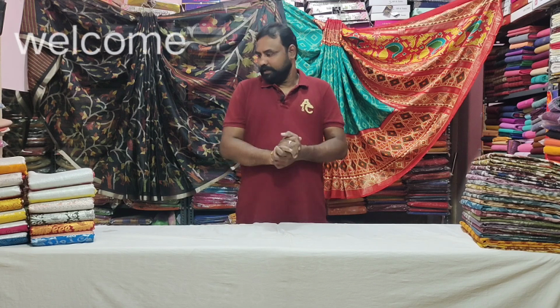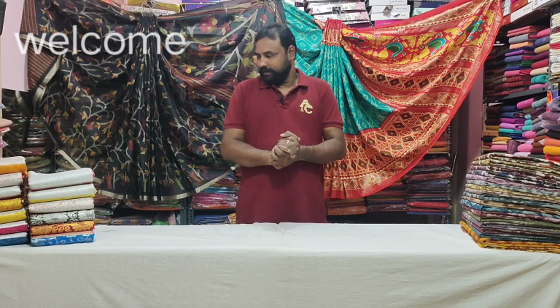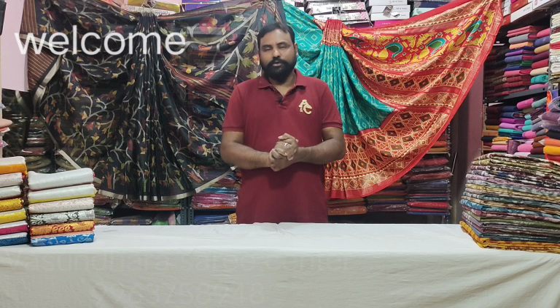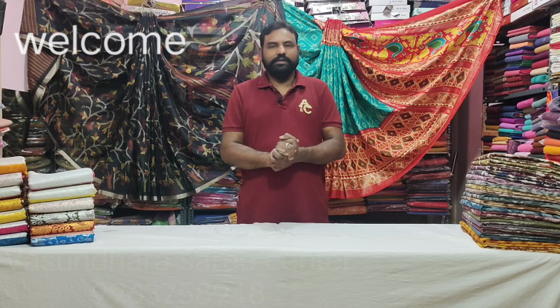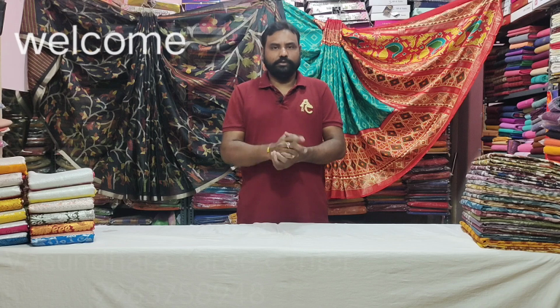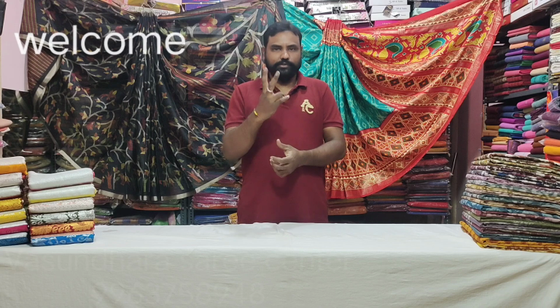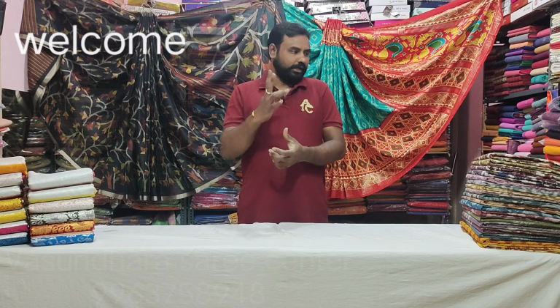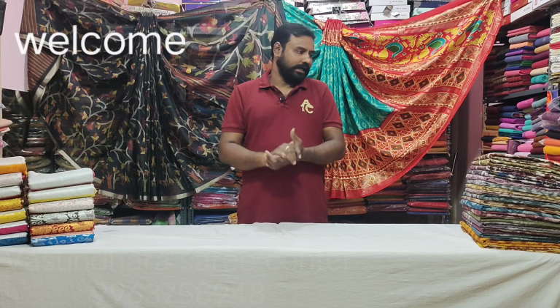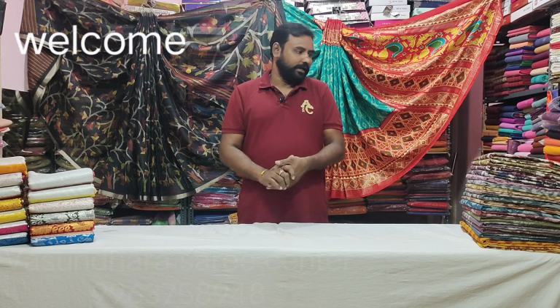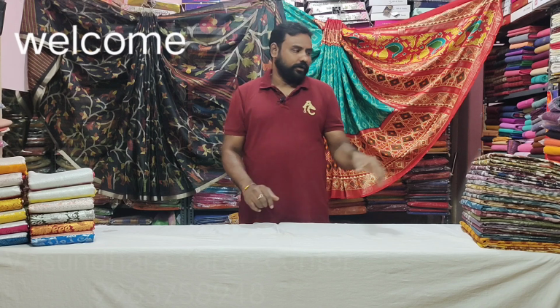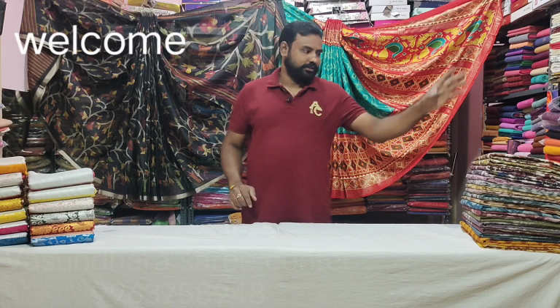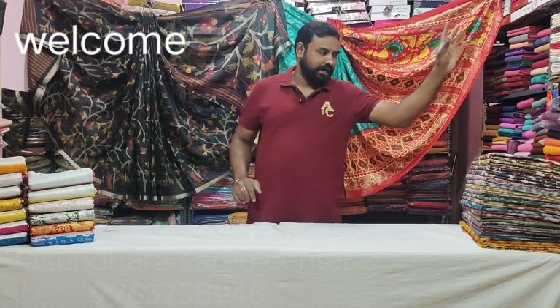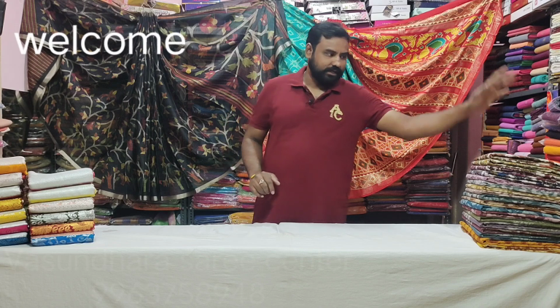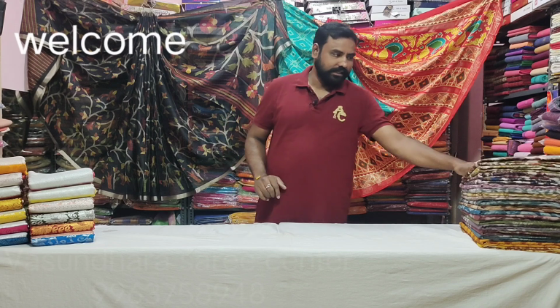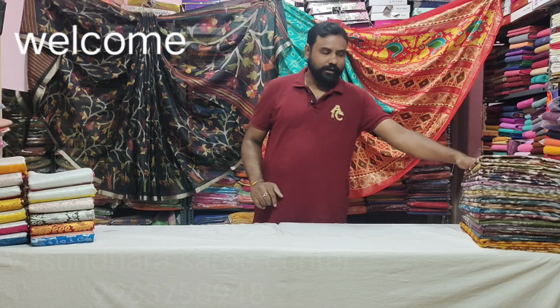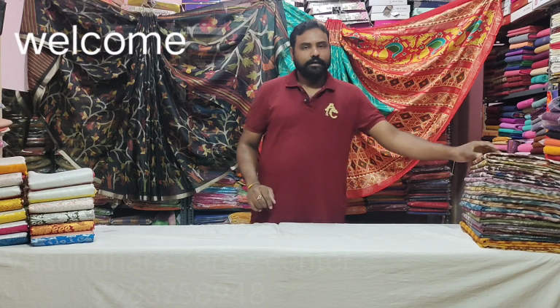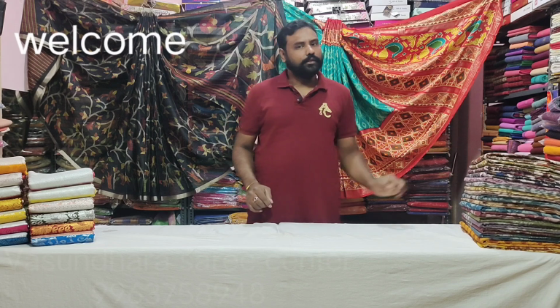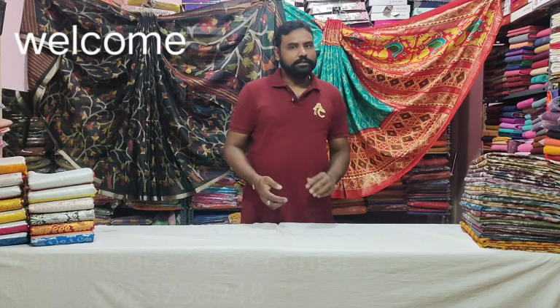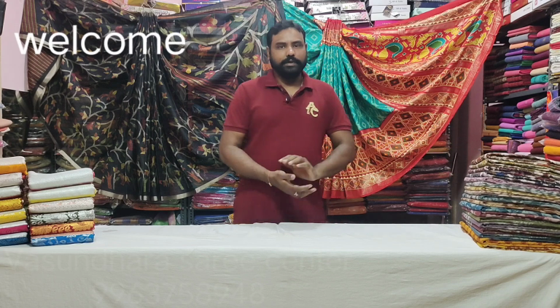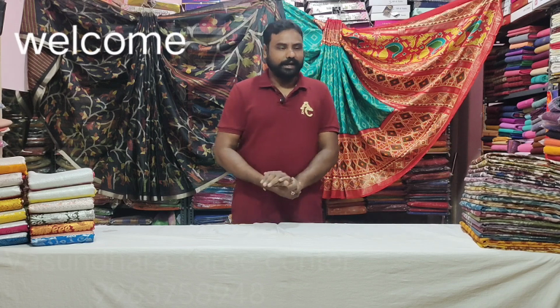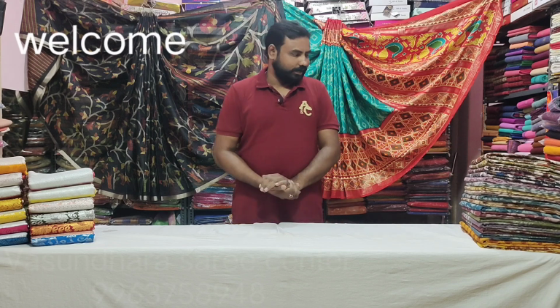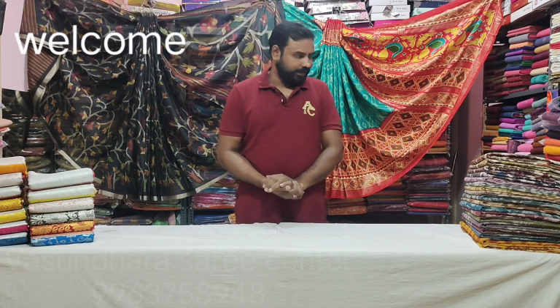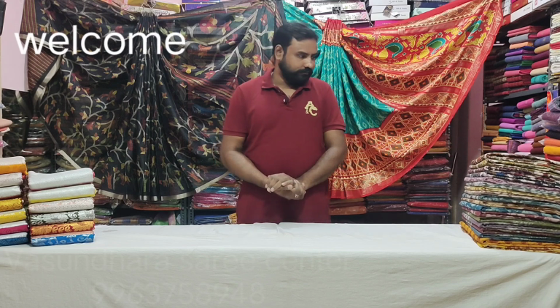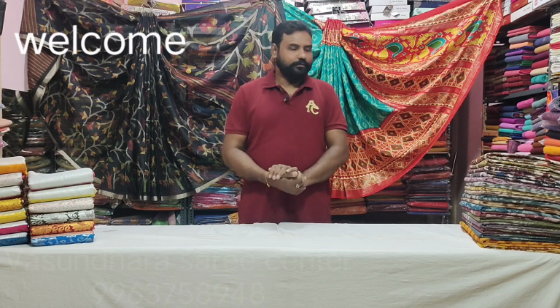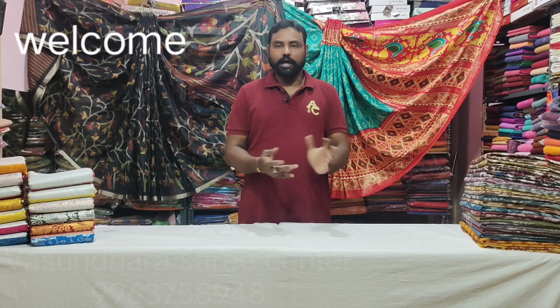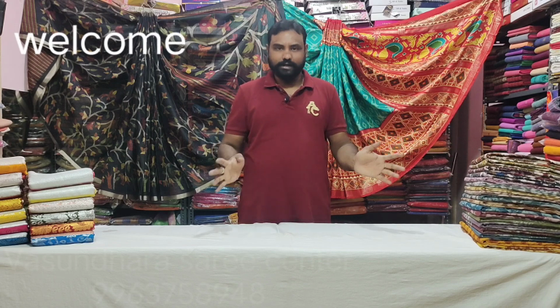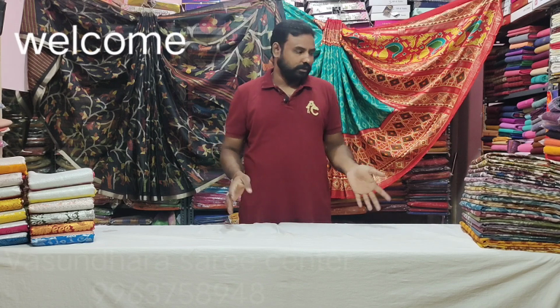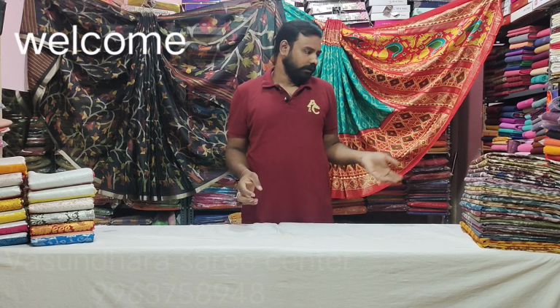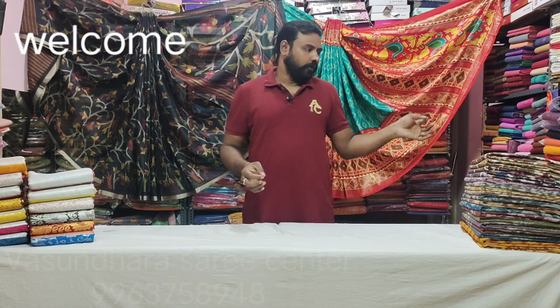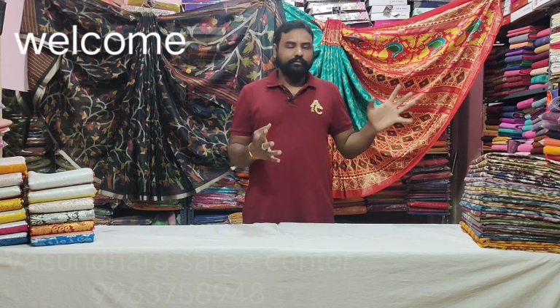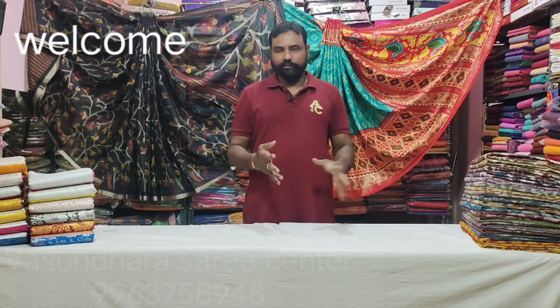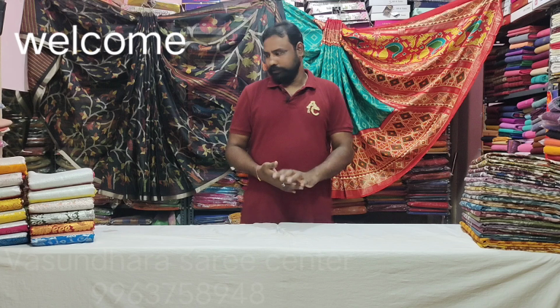This is a regular item for each of these products. This is a printed item for normal range, only Rs. 450.